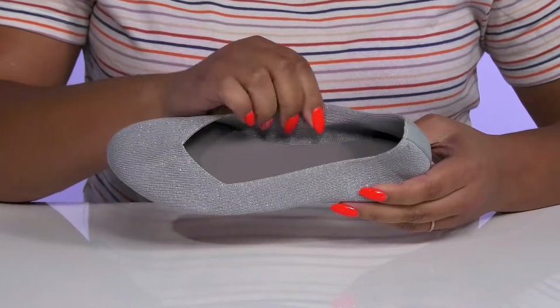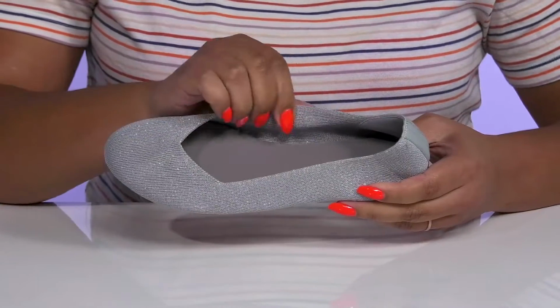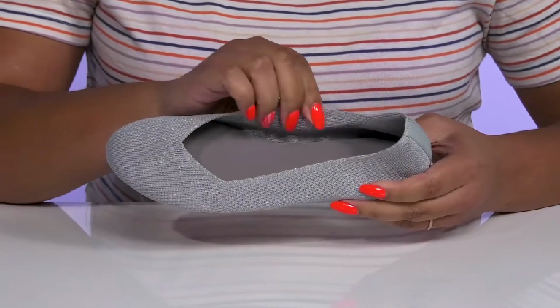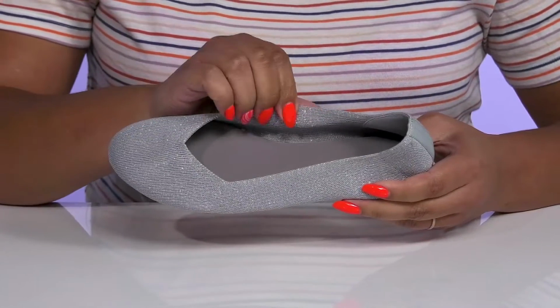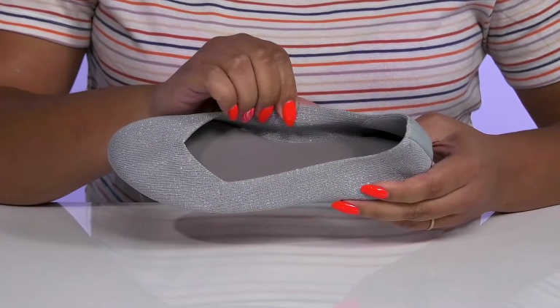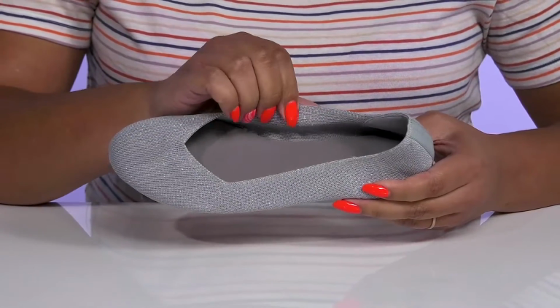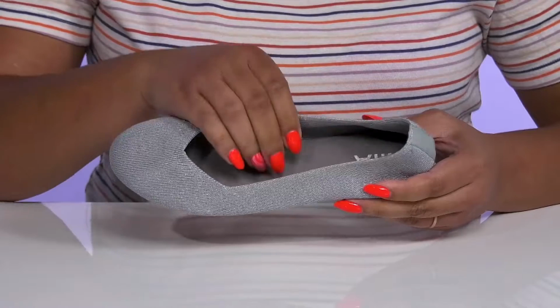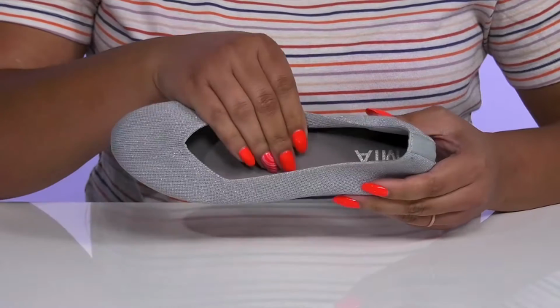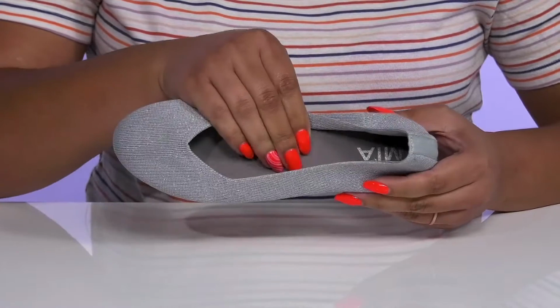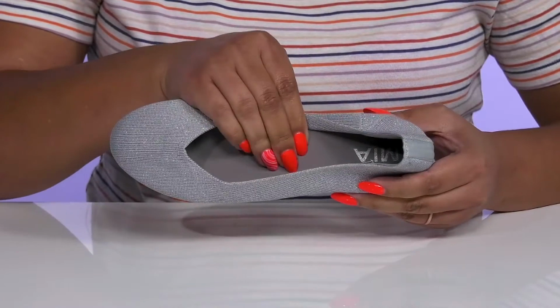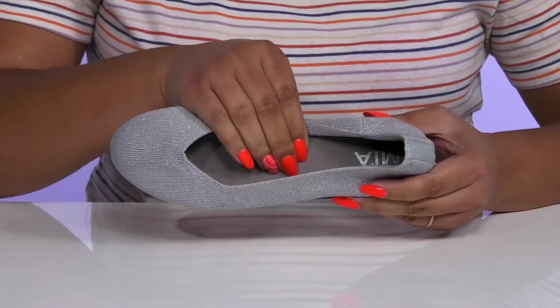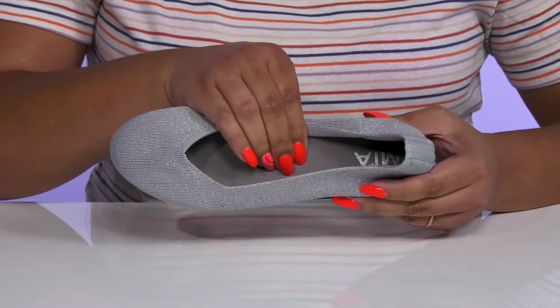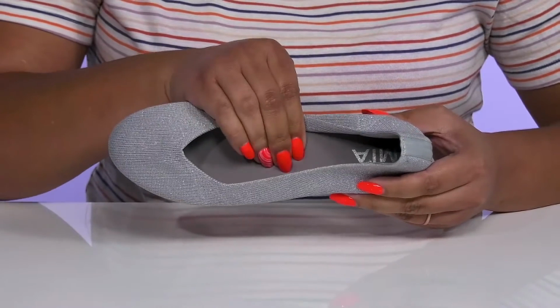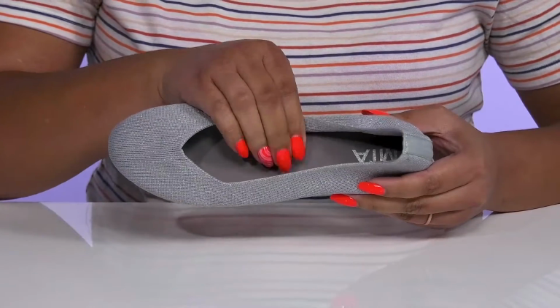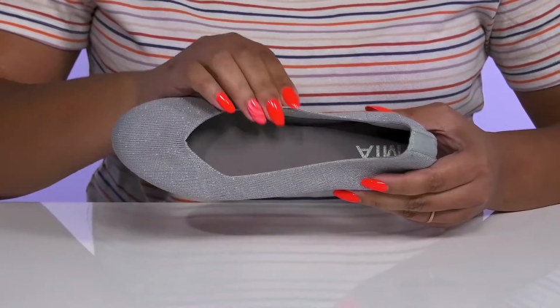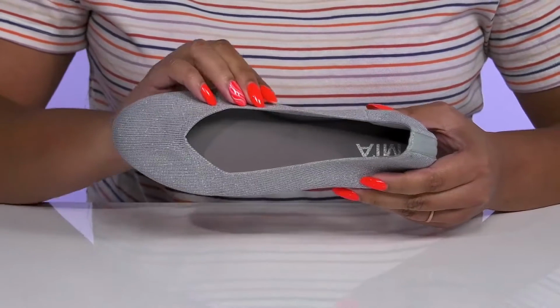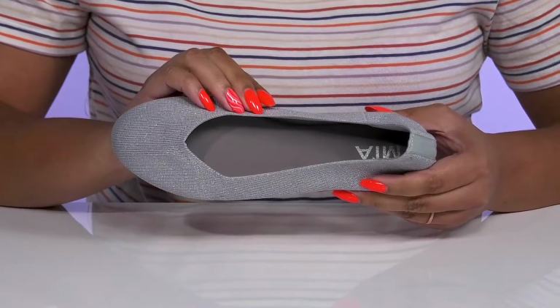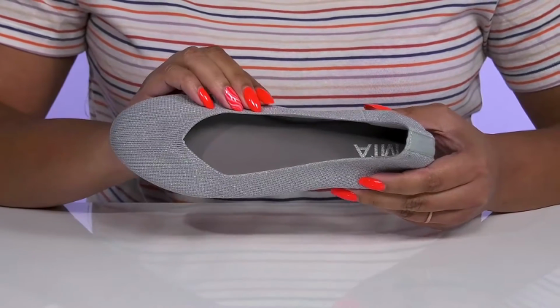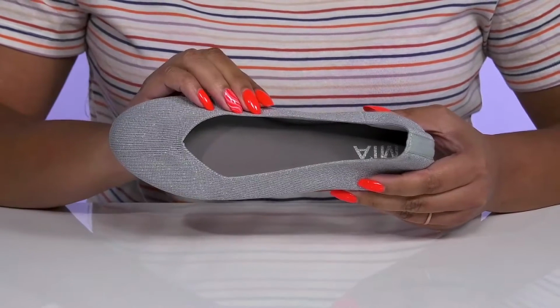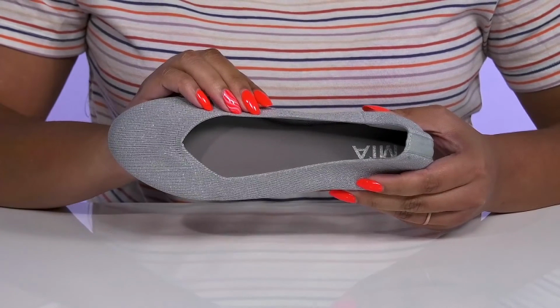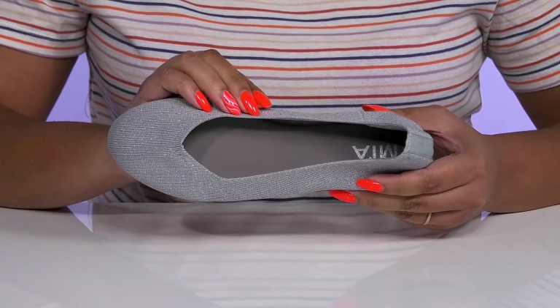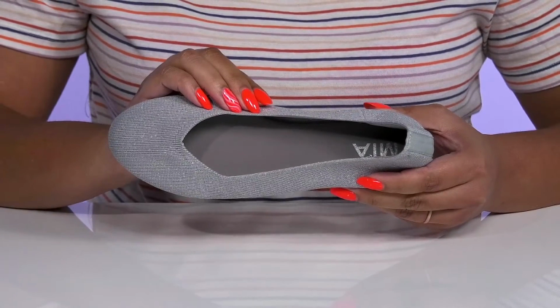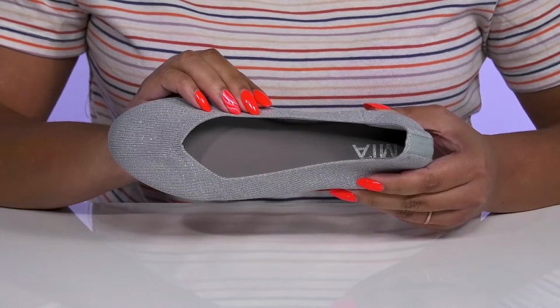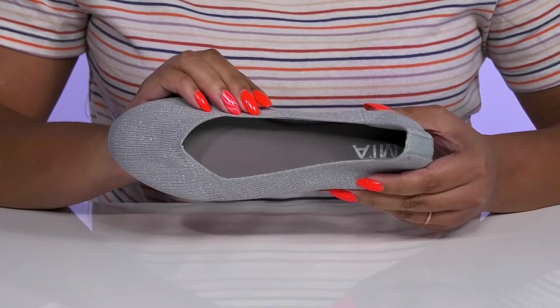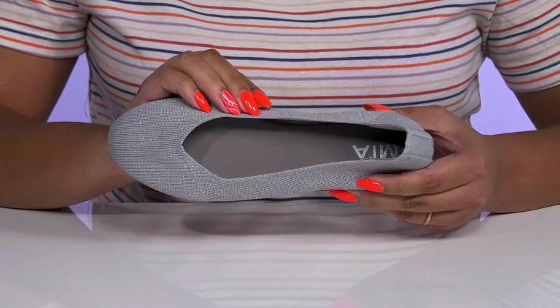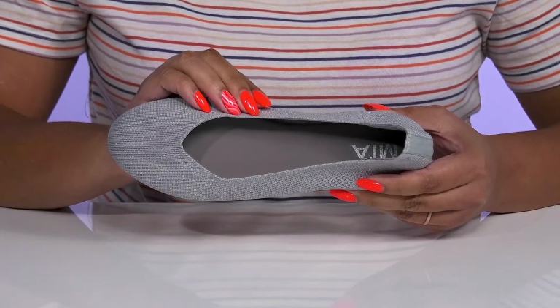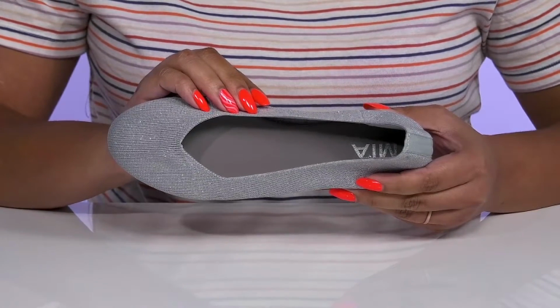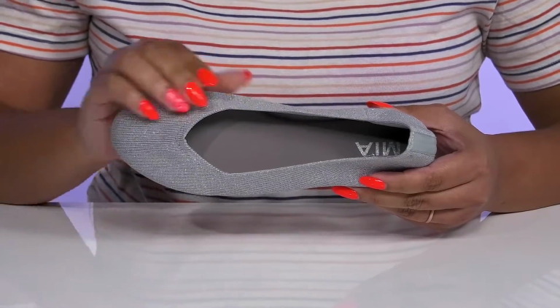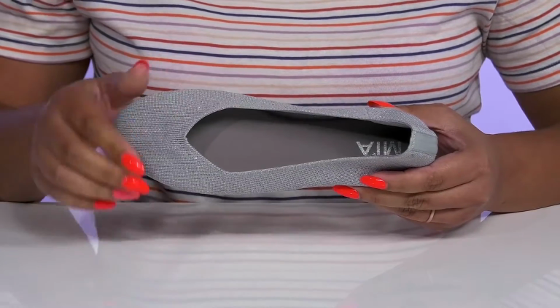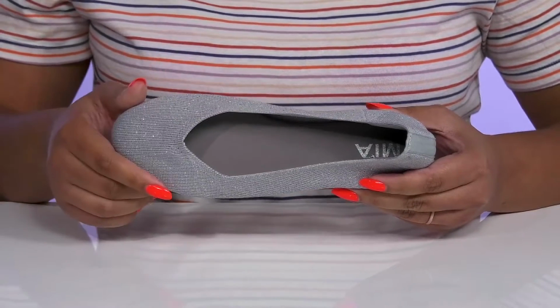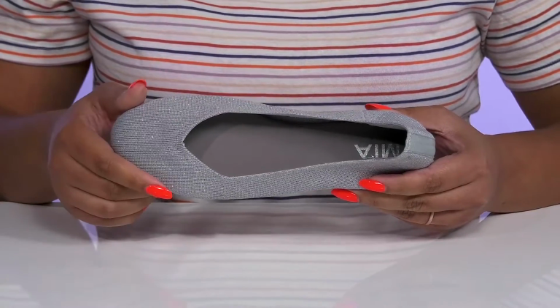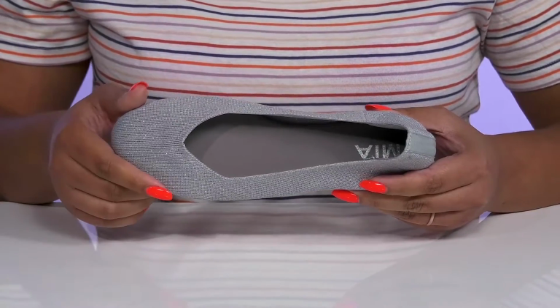Inside, there is a fabric lining with a memory foam footbed that molds to their feet, giving them maximum comfort throughout the day.